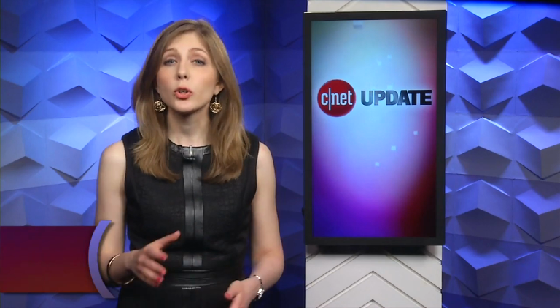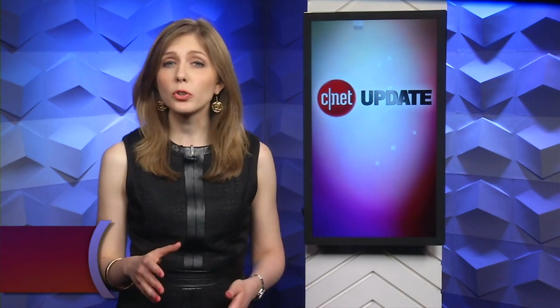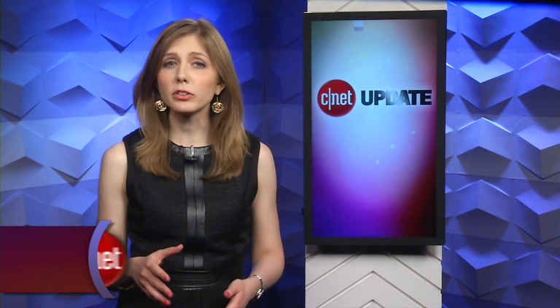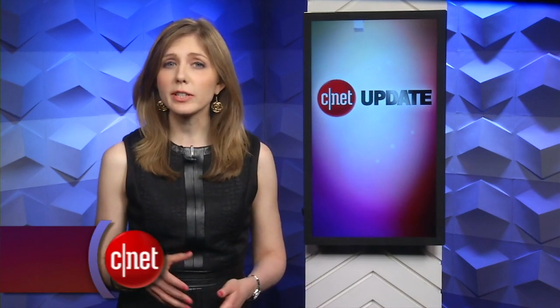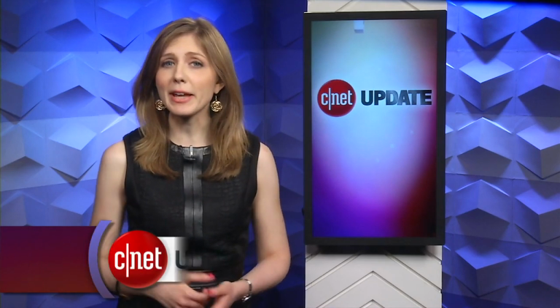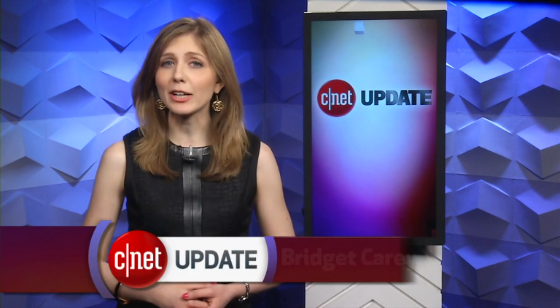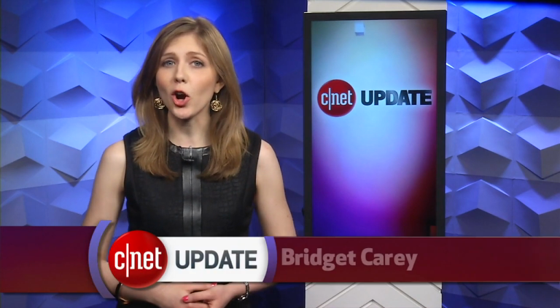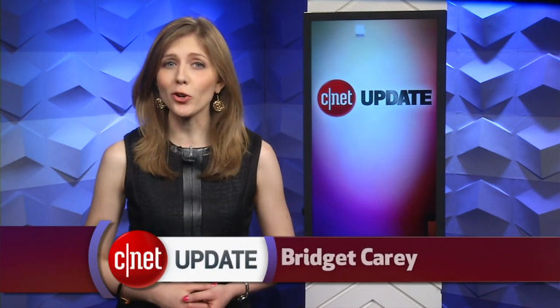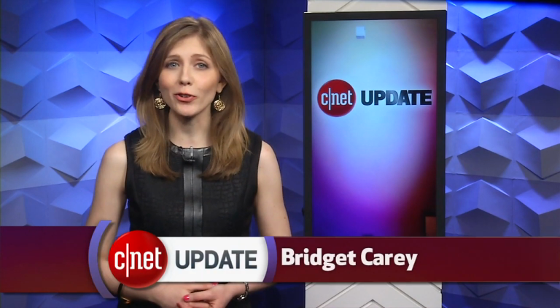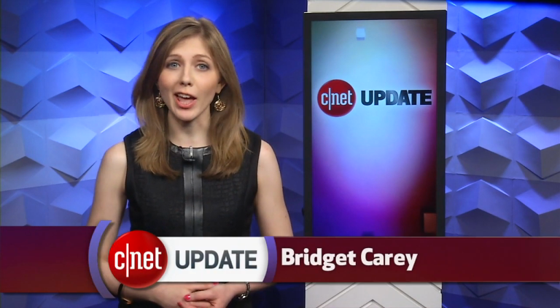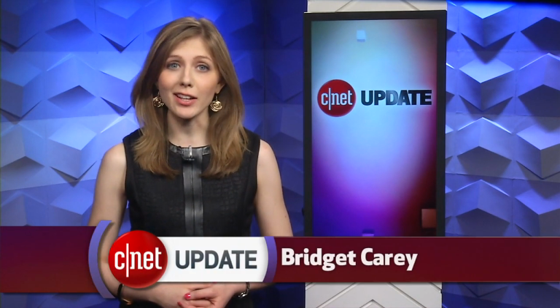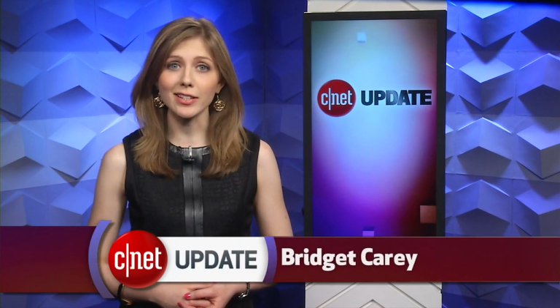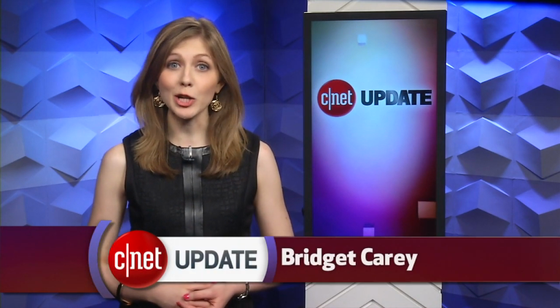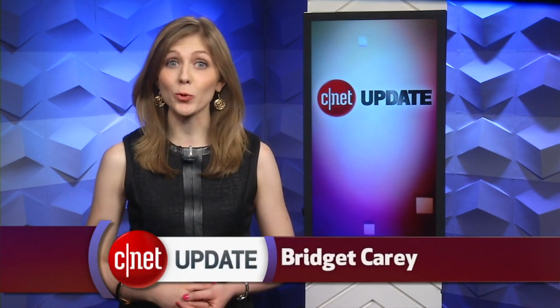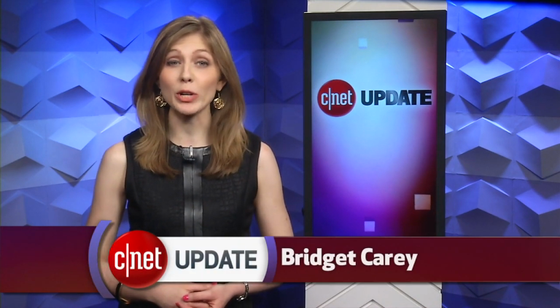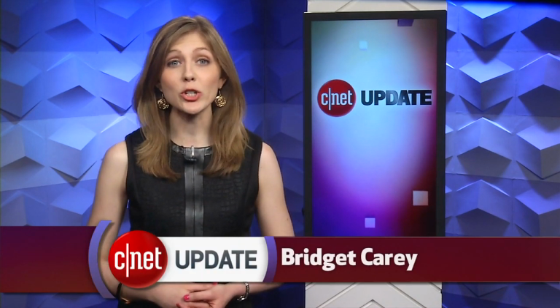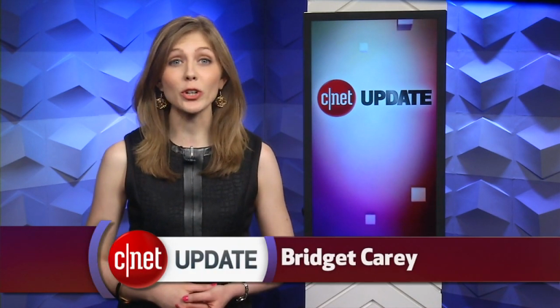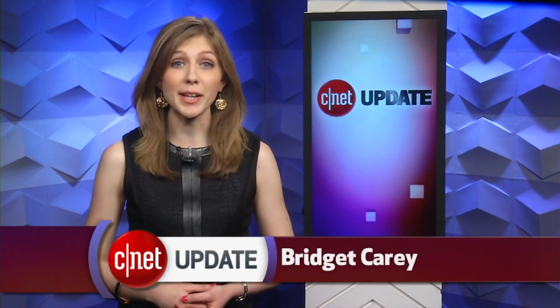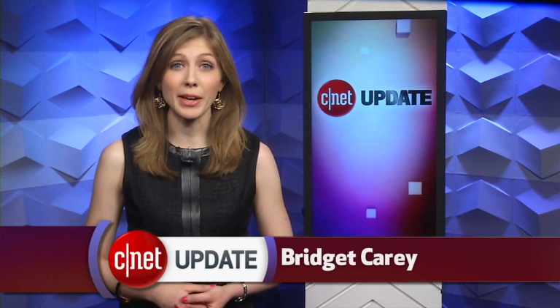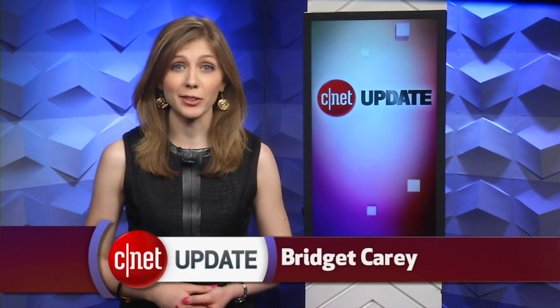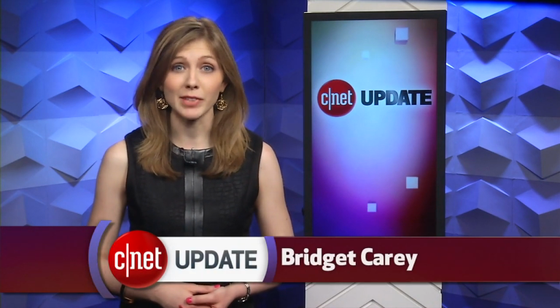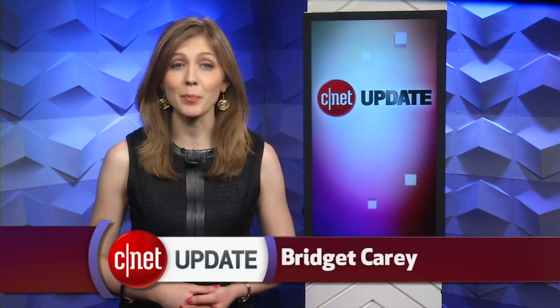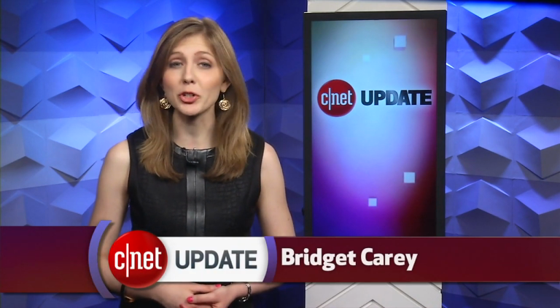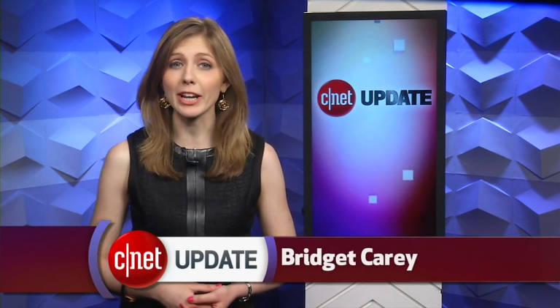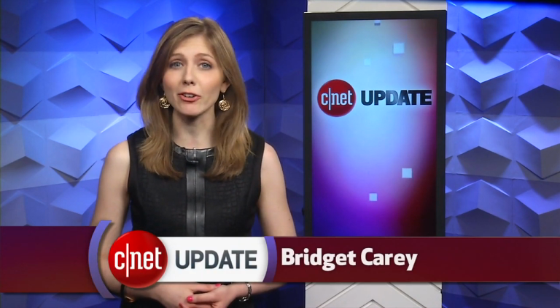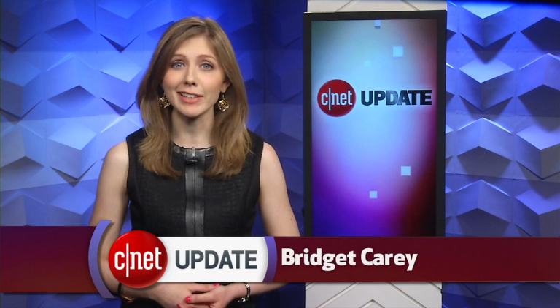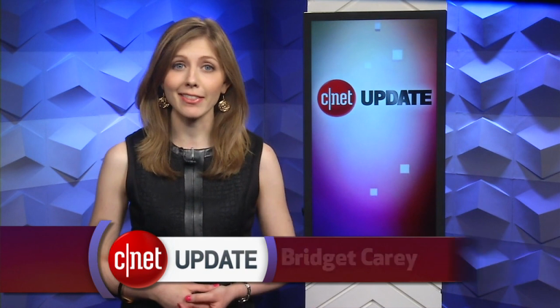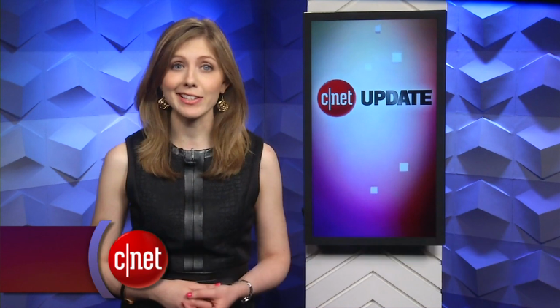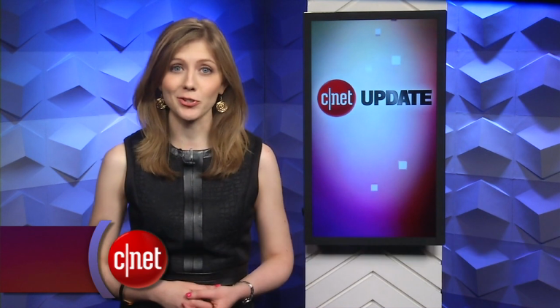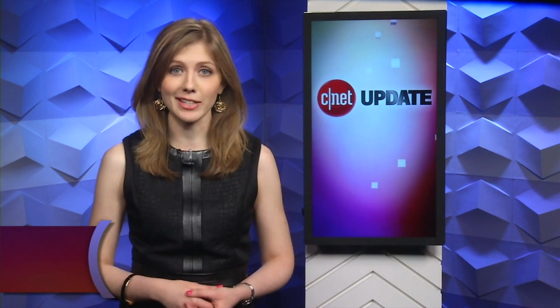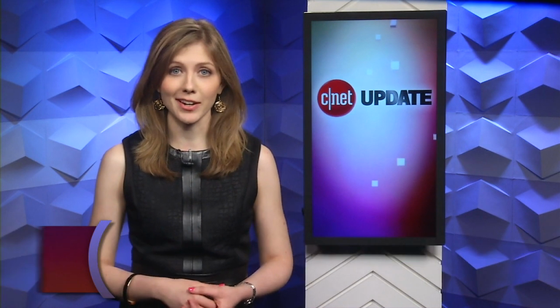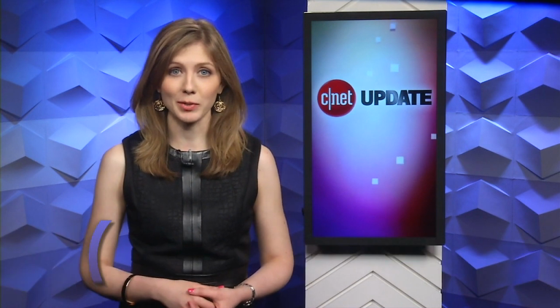Google is making it harder for the NSA to read your email. I'm Bridget Carey, and this is your CNET Update.